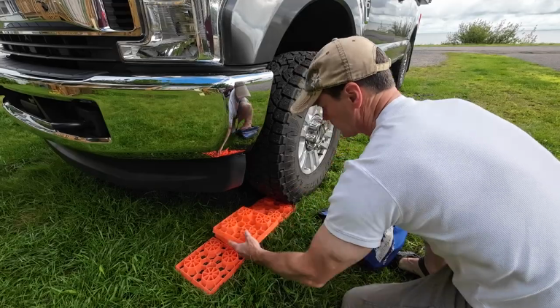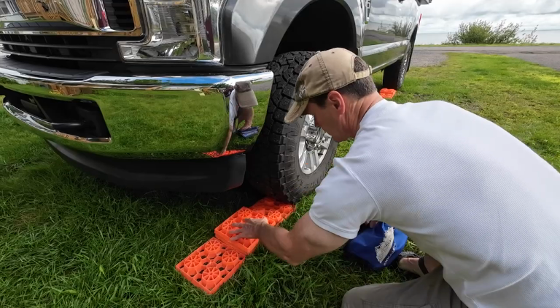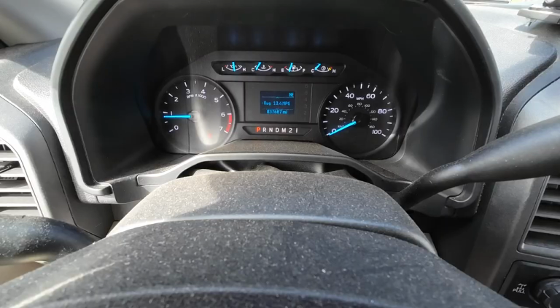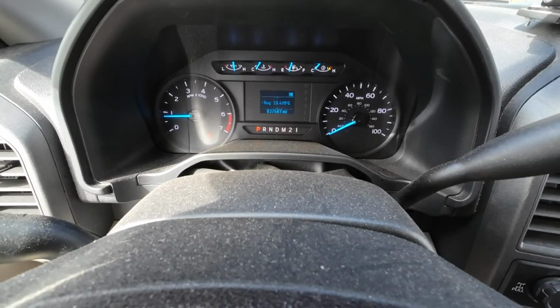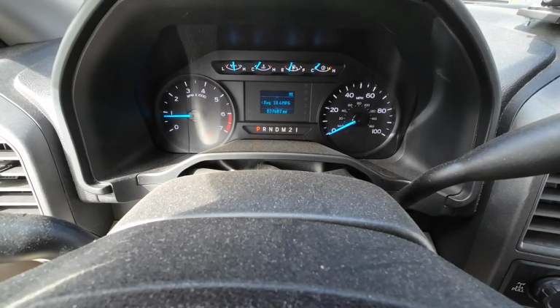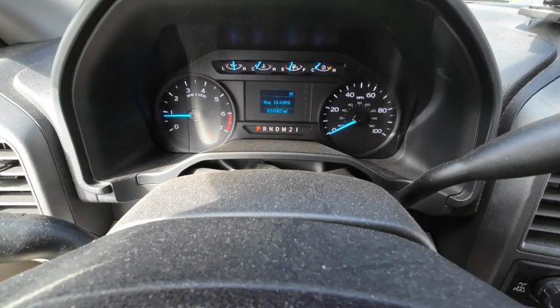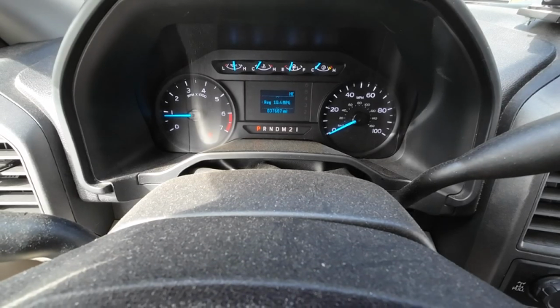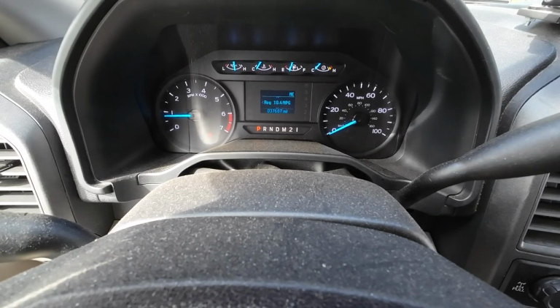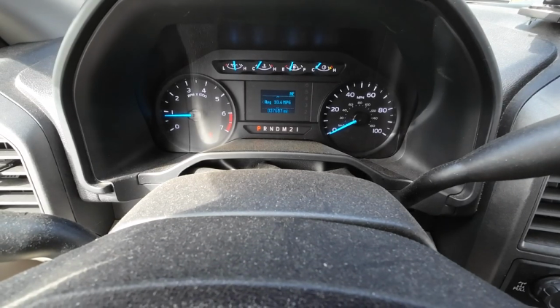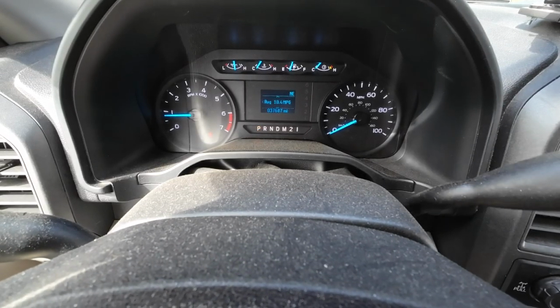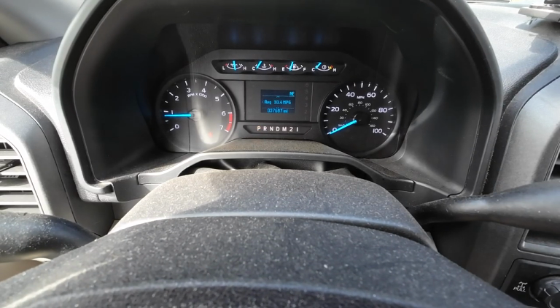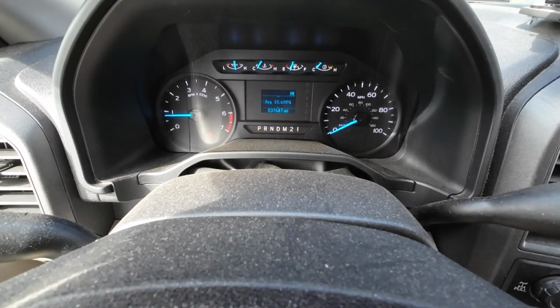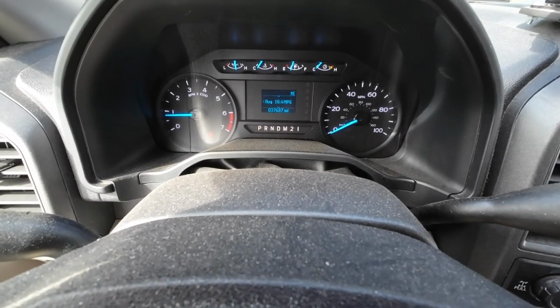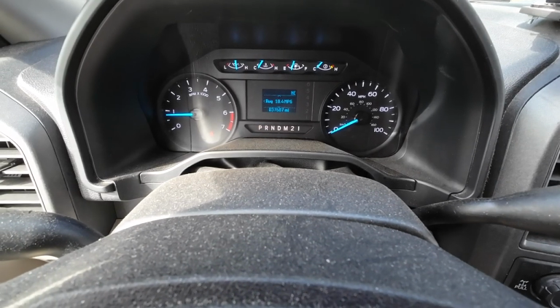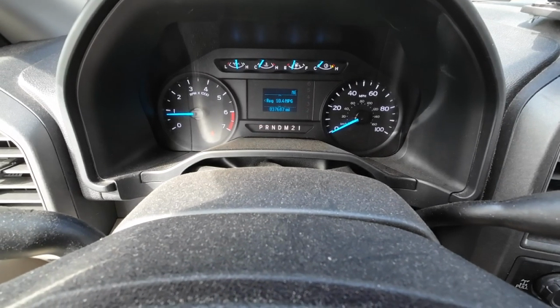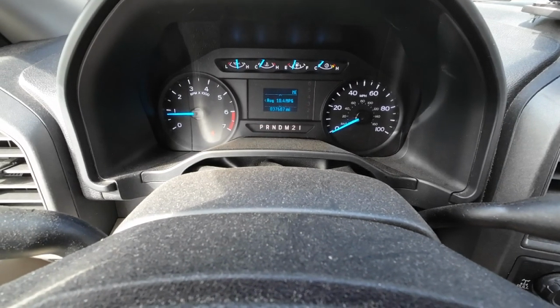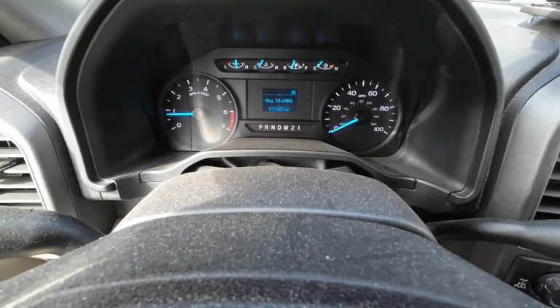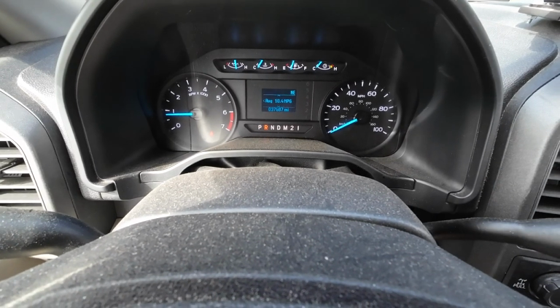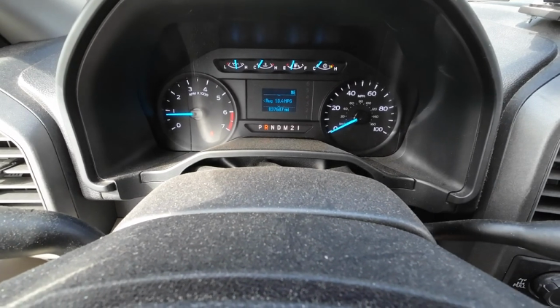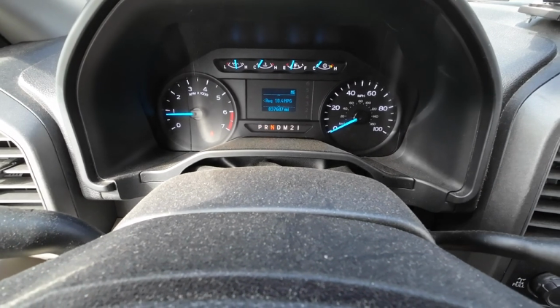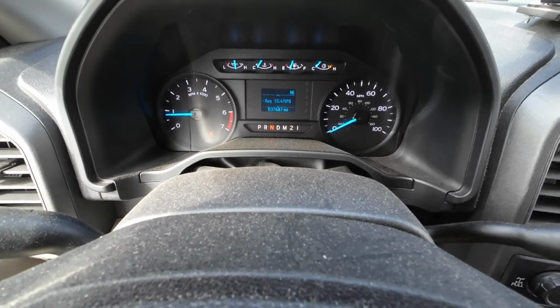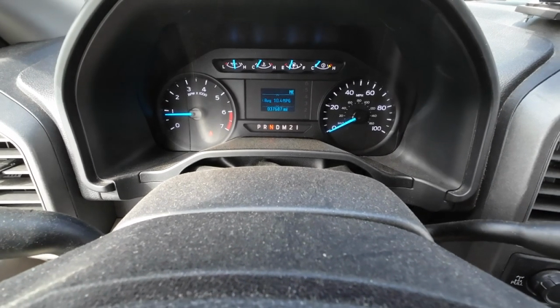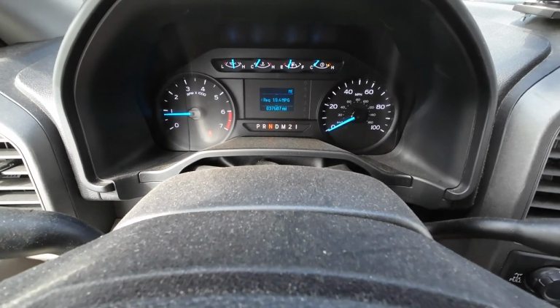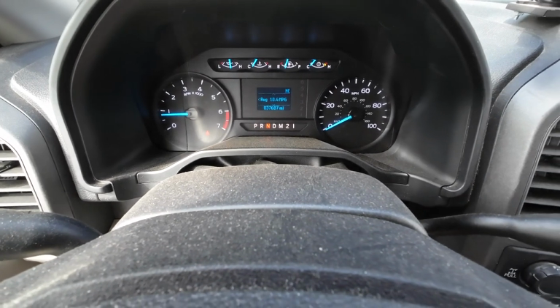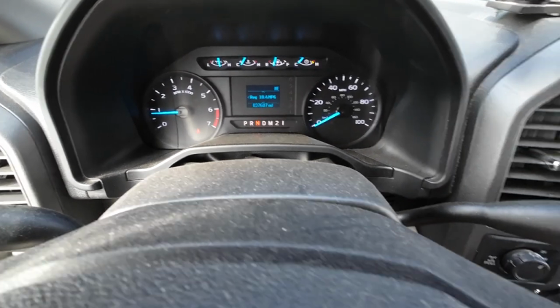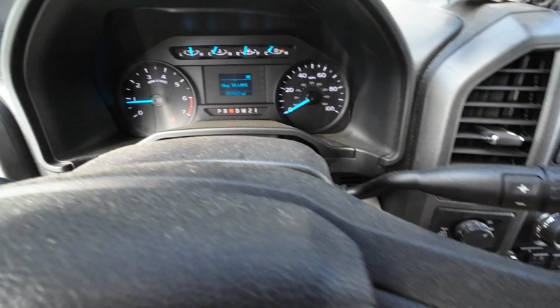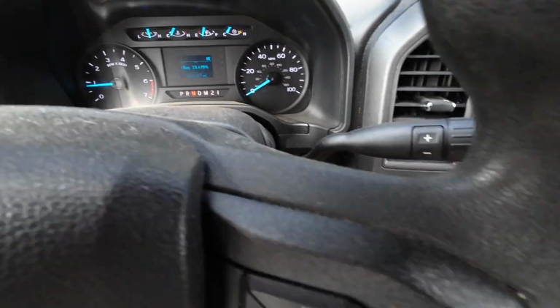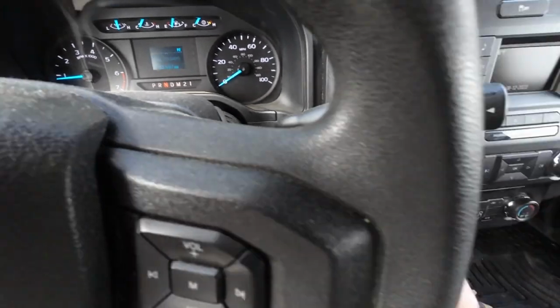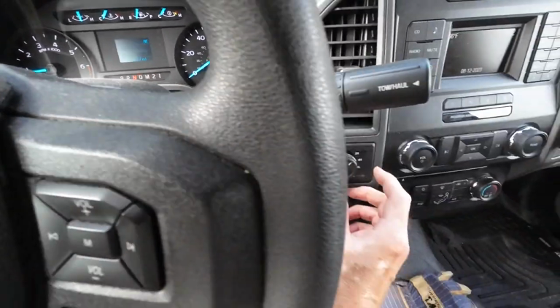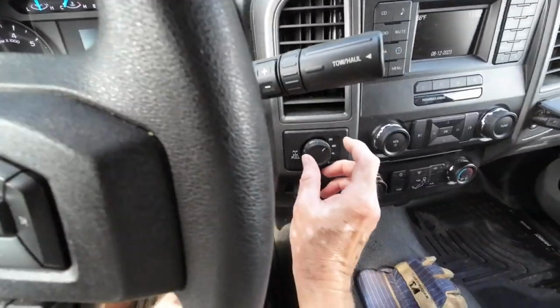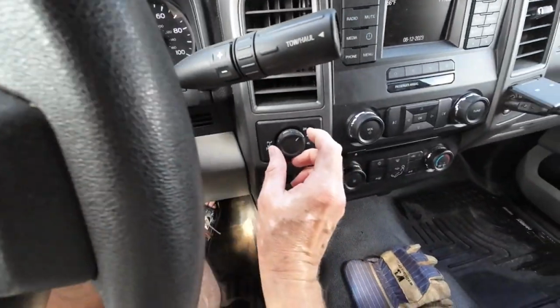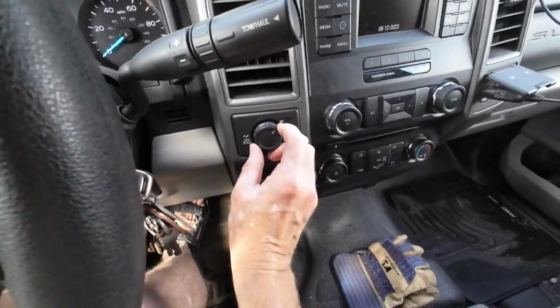I usually shift it into four-wheel drive low when pulling up on the ramps. It just gives me a little bit more control.